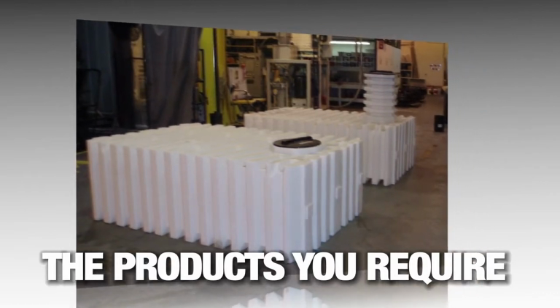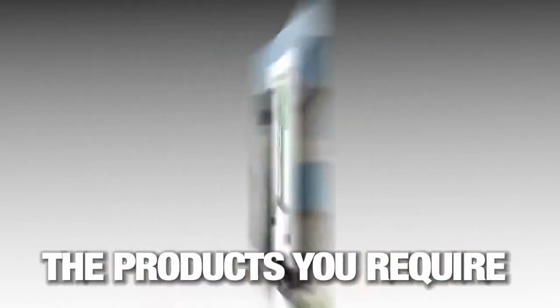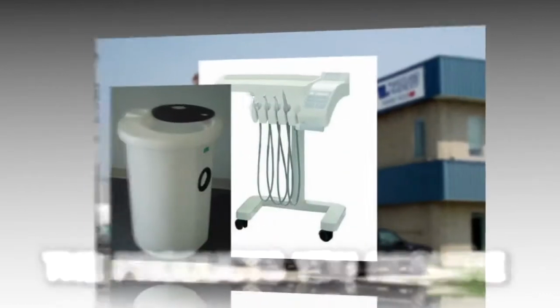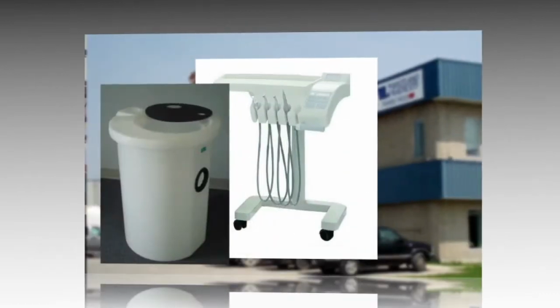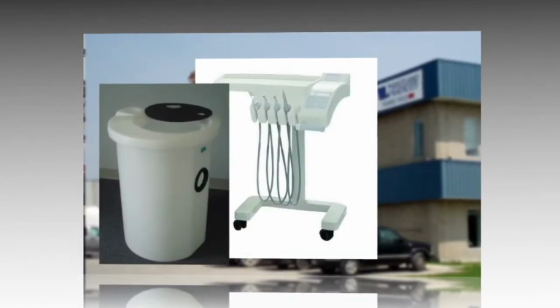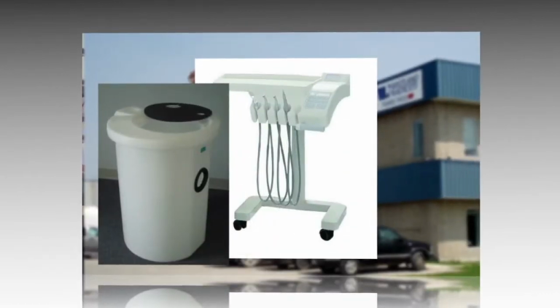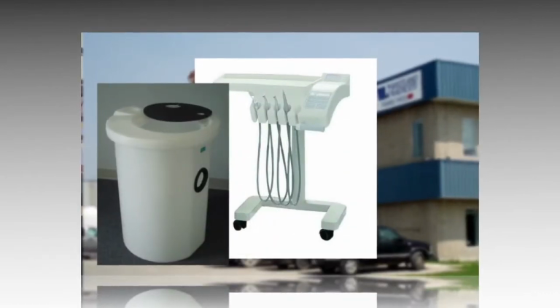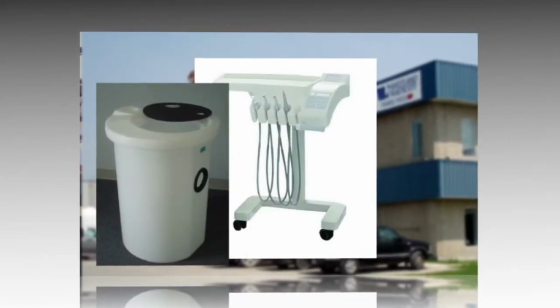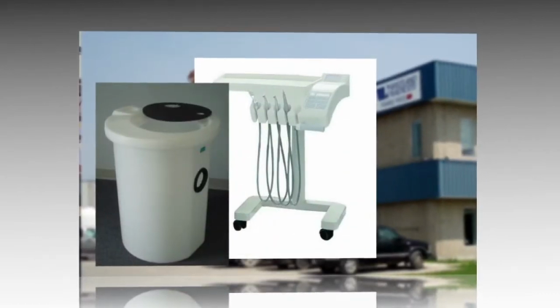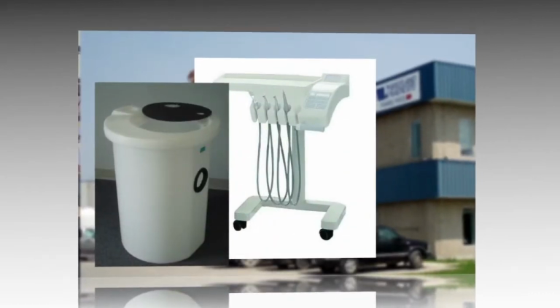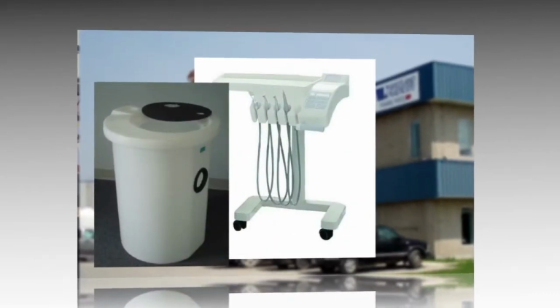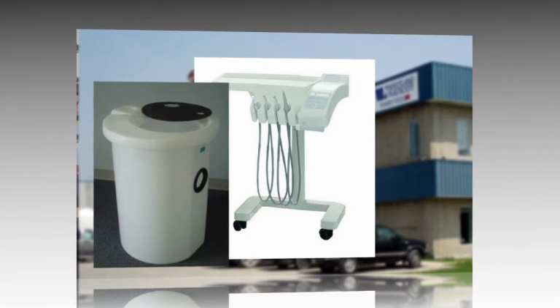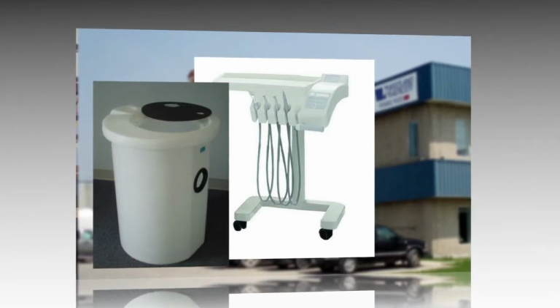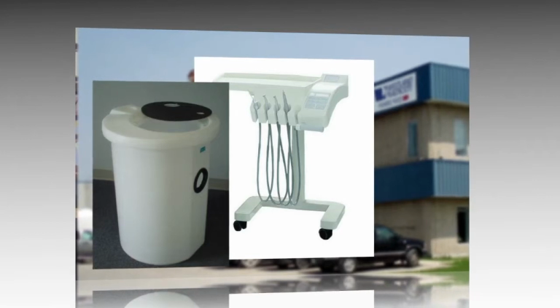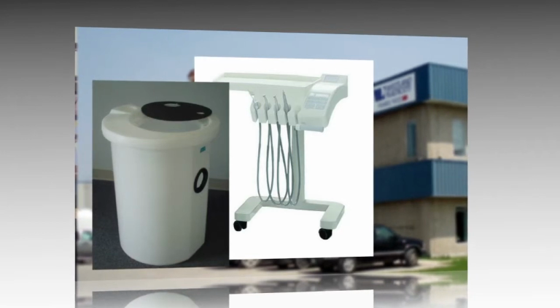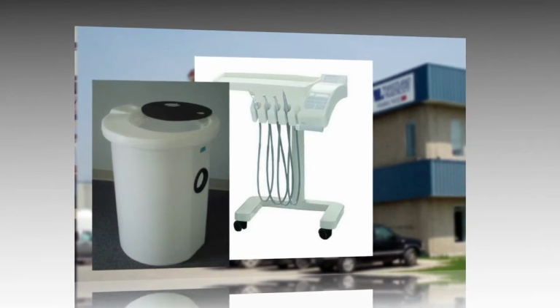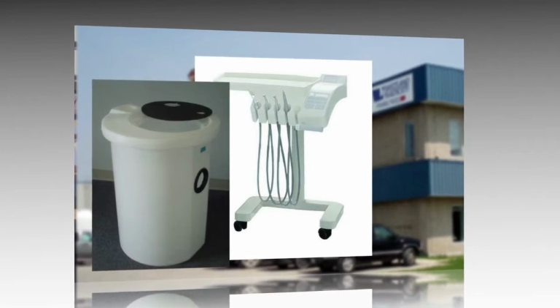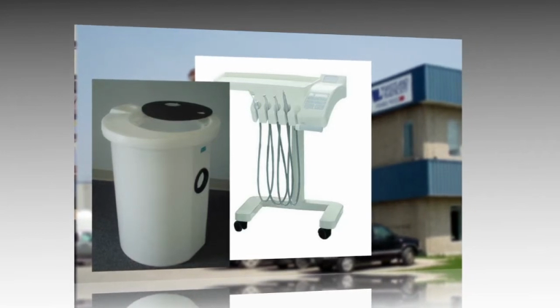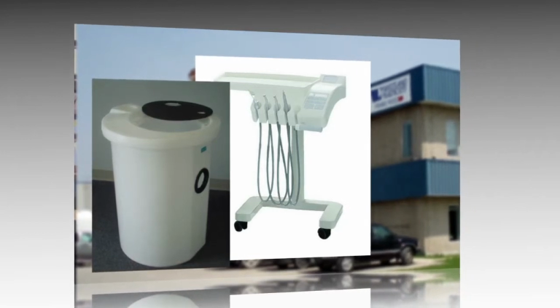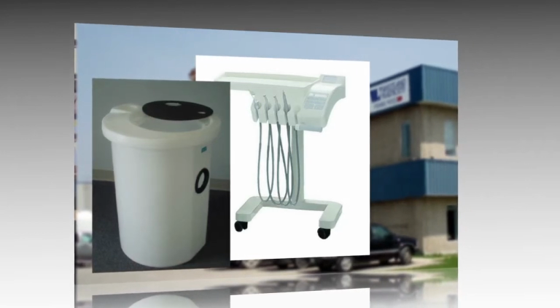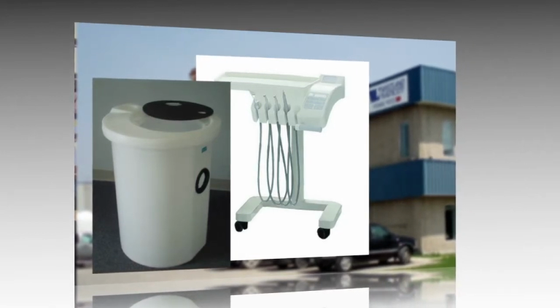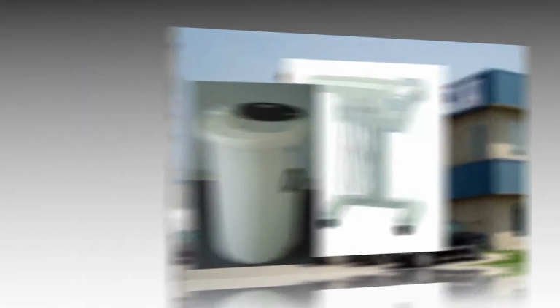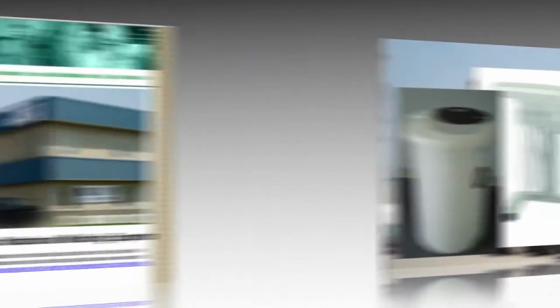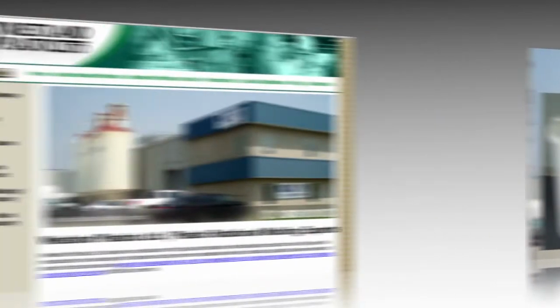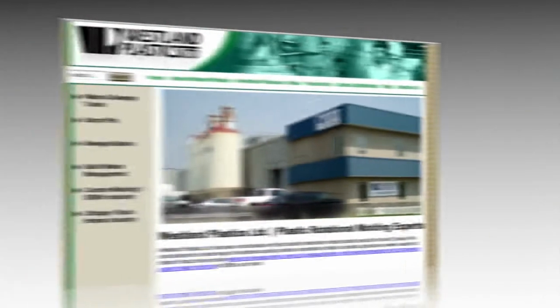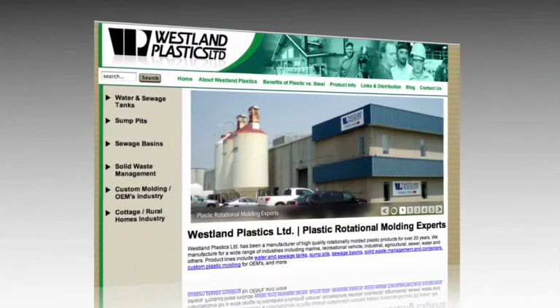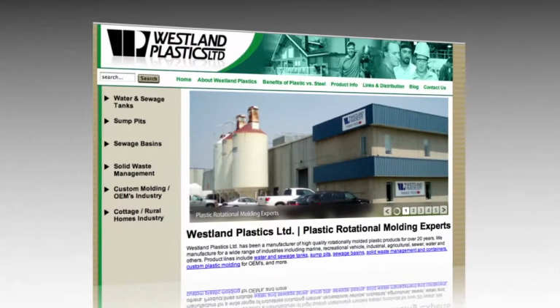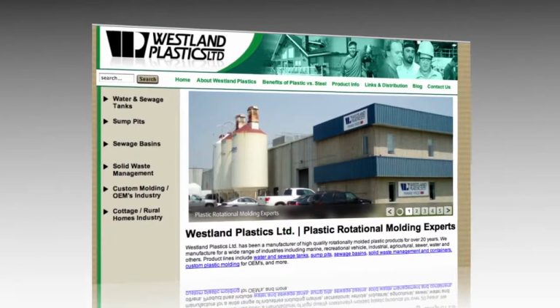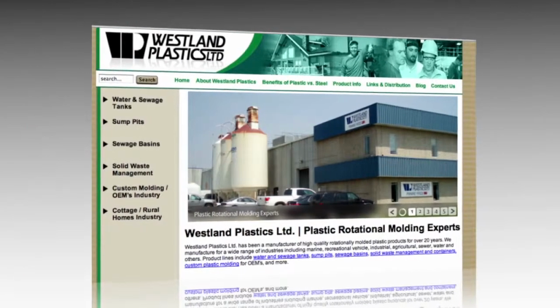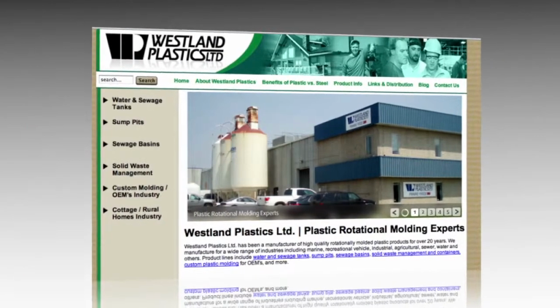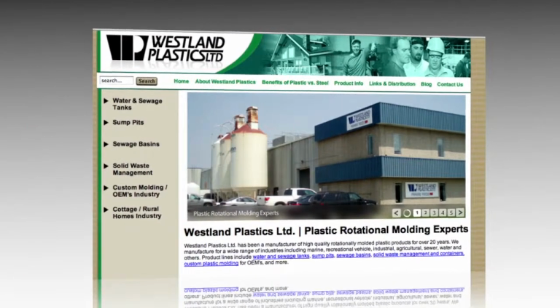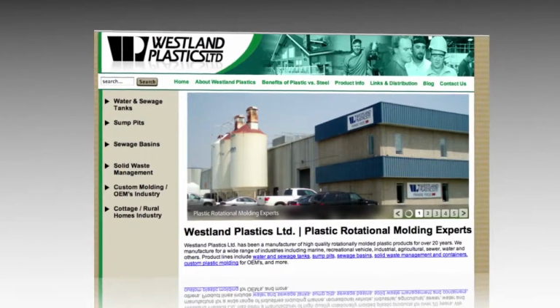From the lowest cost tank to the most cosmetically appealing hygienic dental cart, the possibilities are endless.